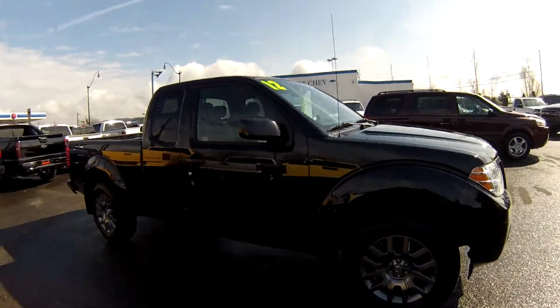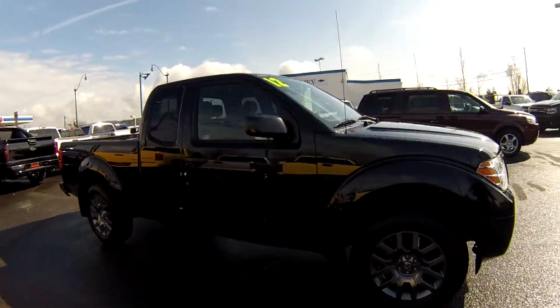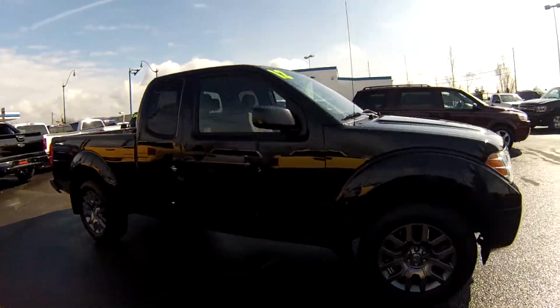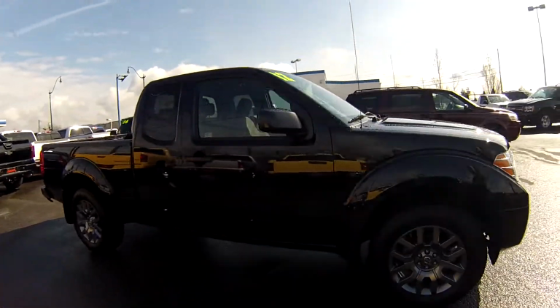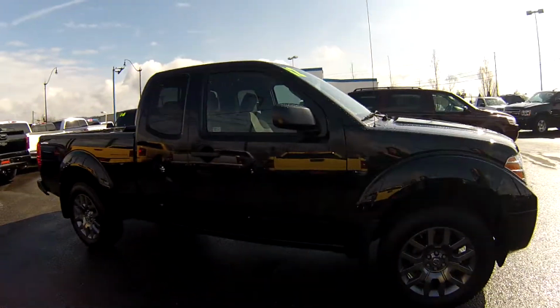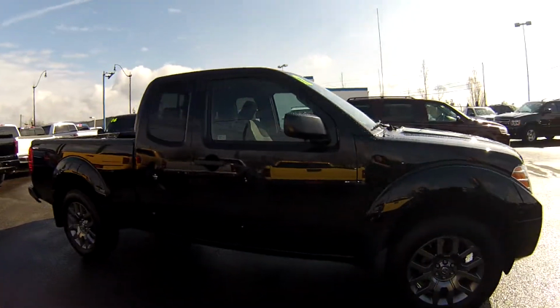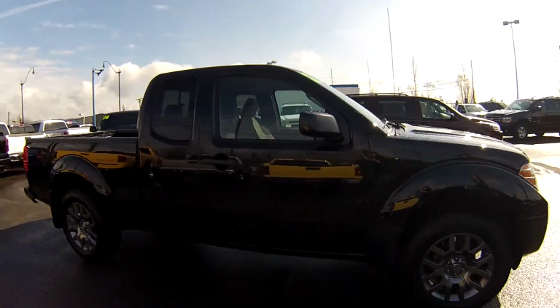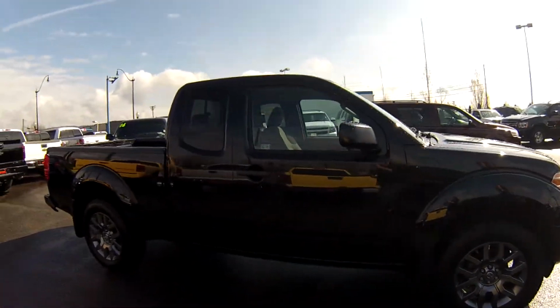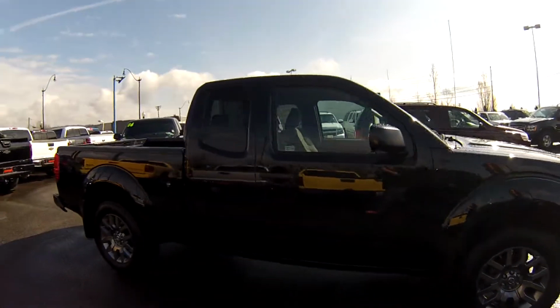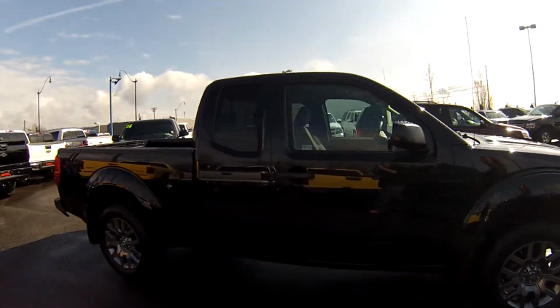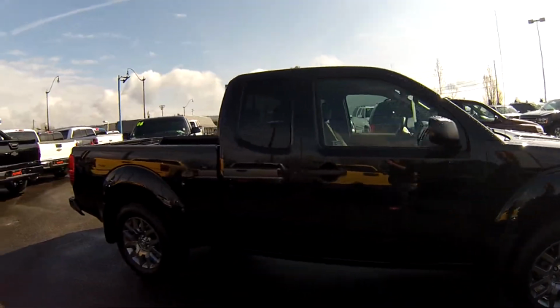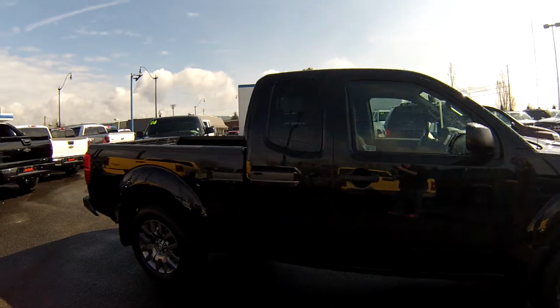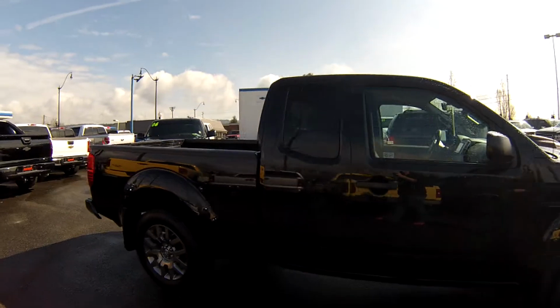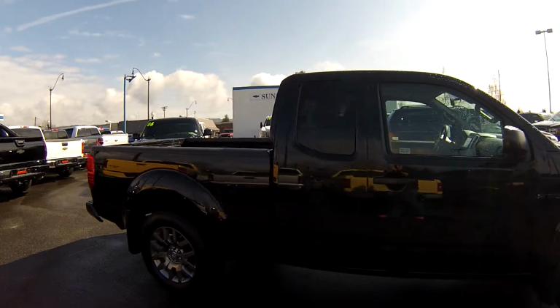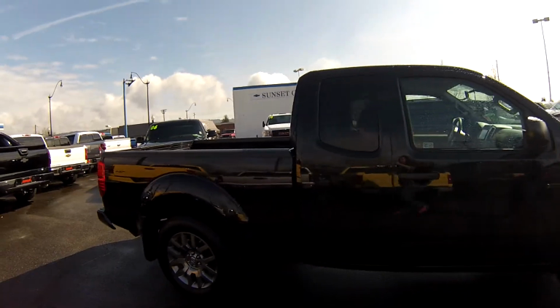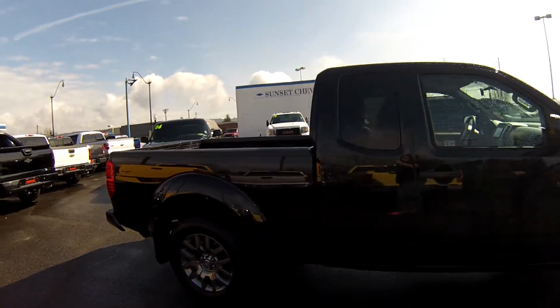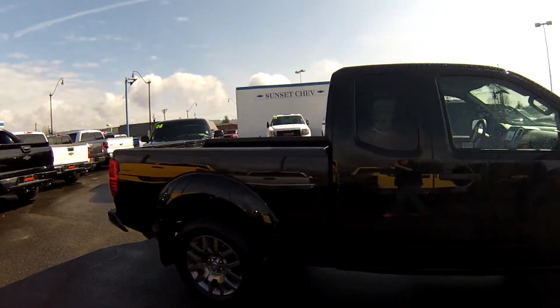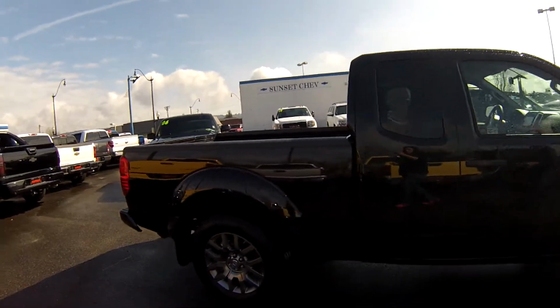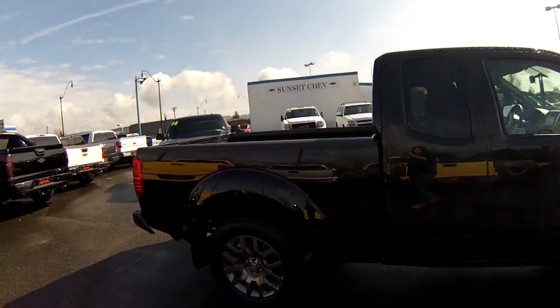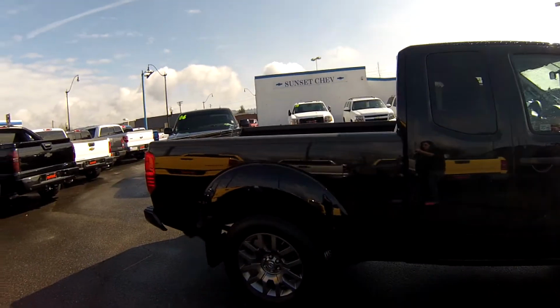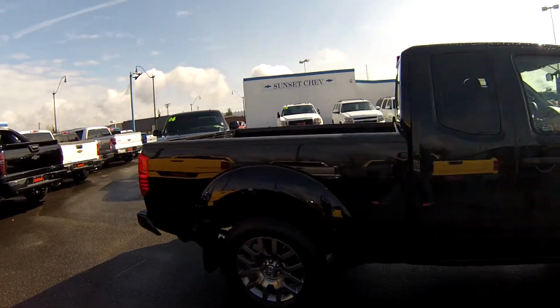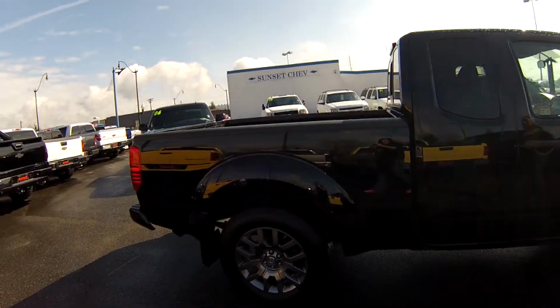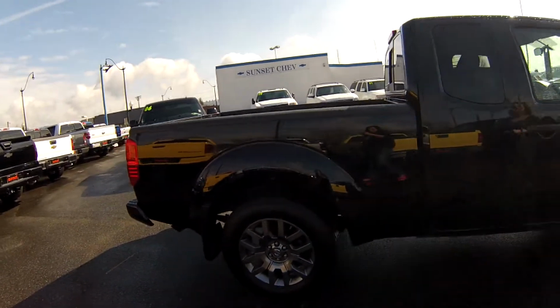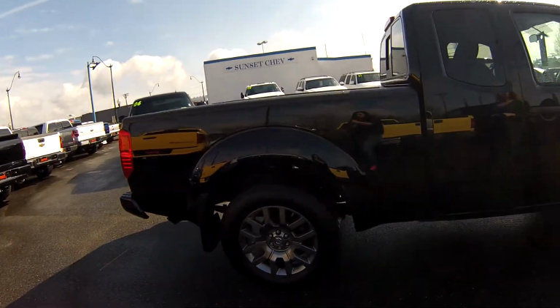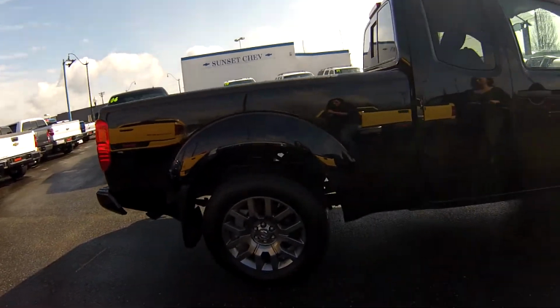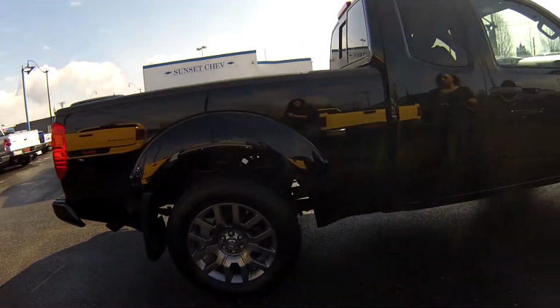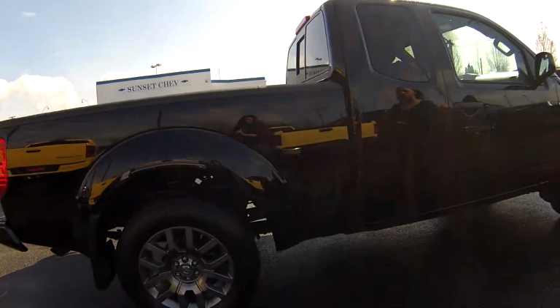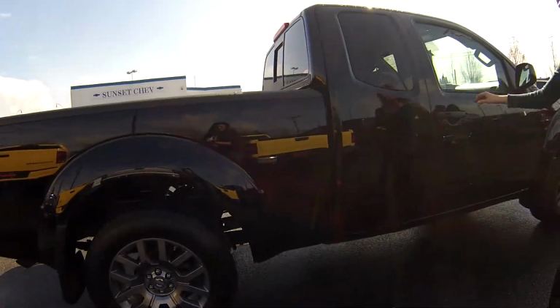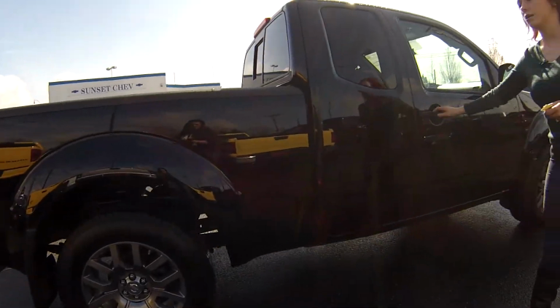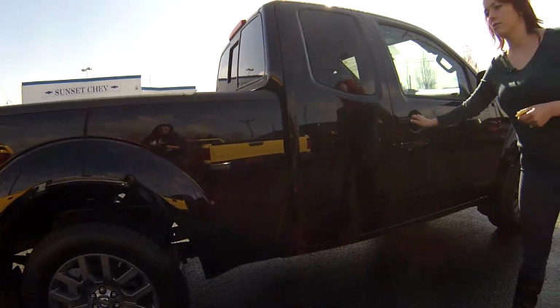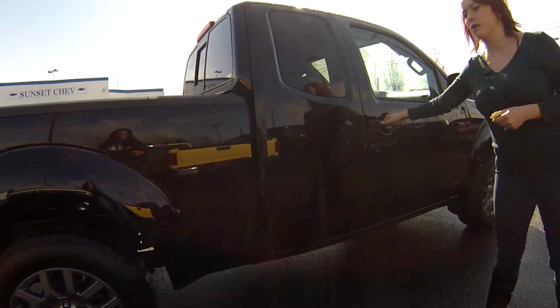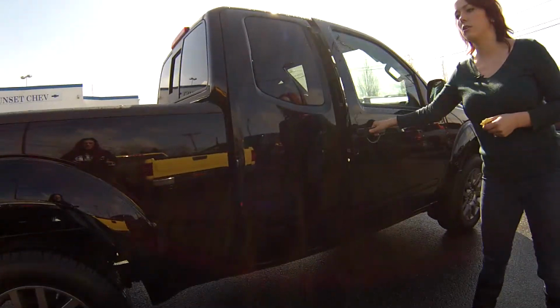It's got a lifetime powertrain warranty. We have no dents or scratches or dings. Look at those tires — brand new.